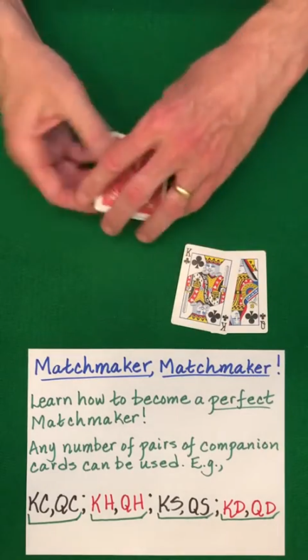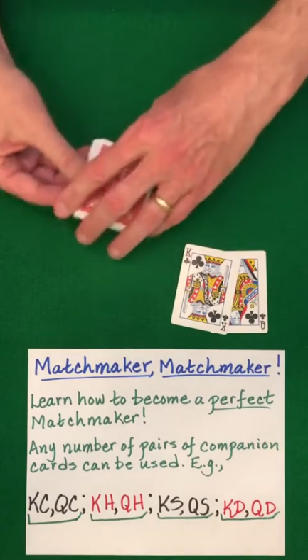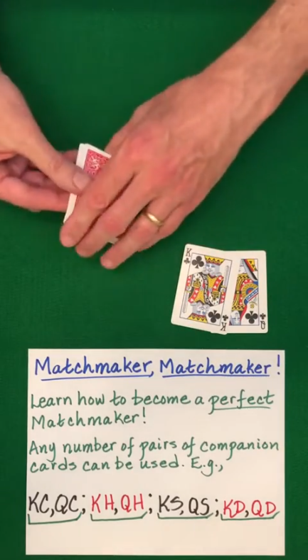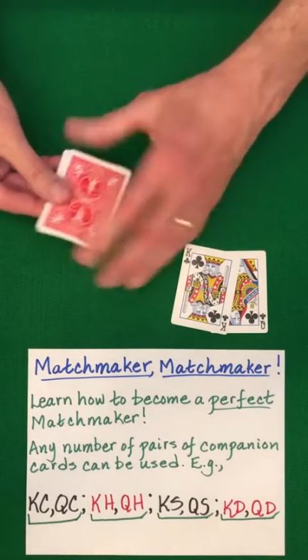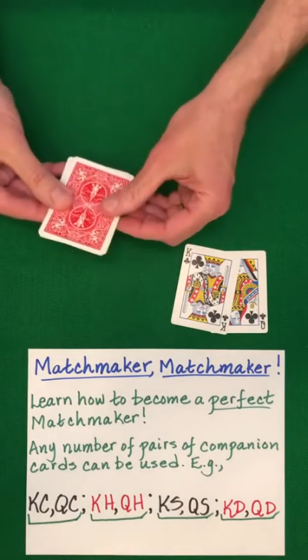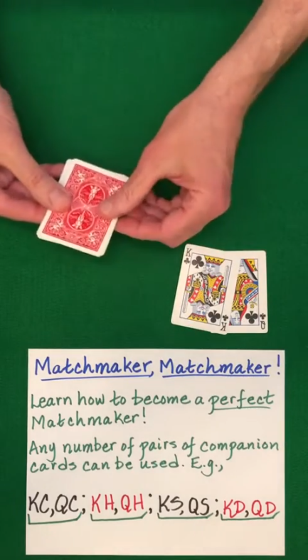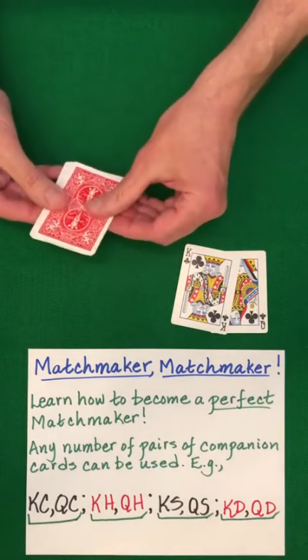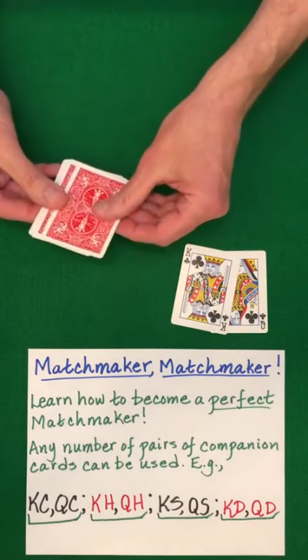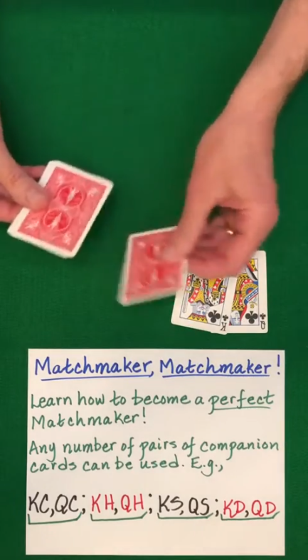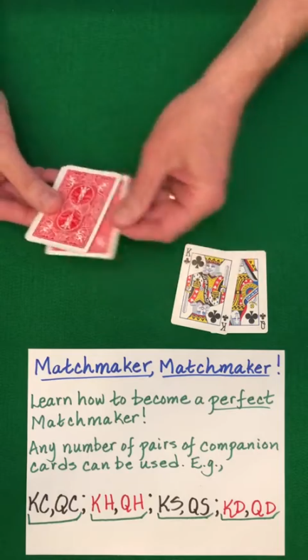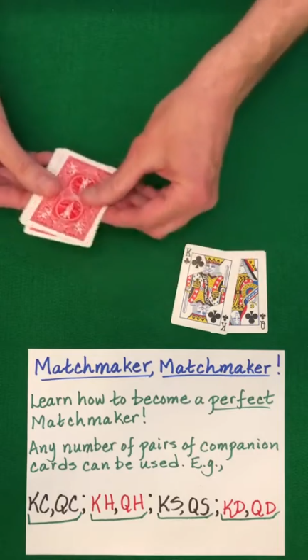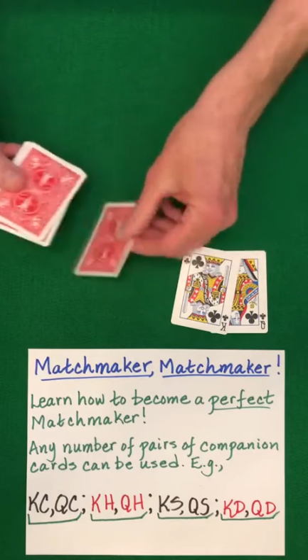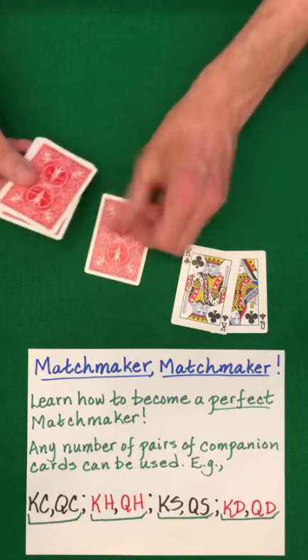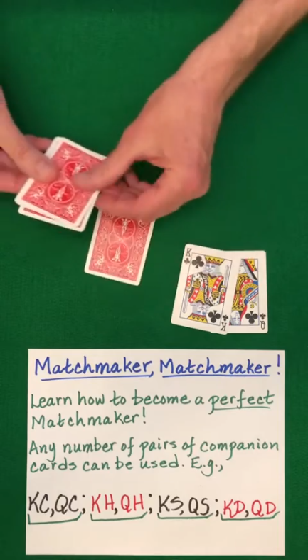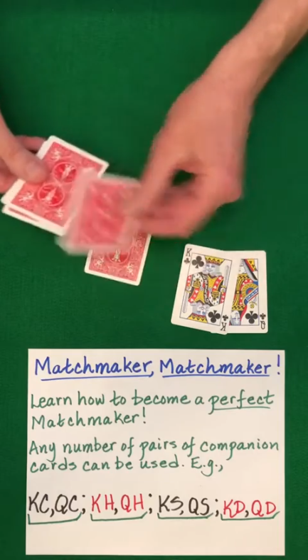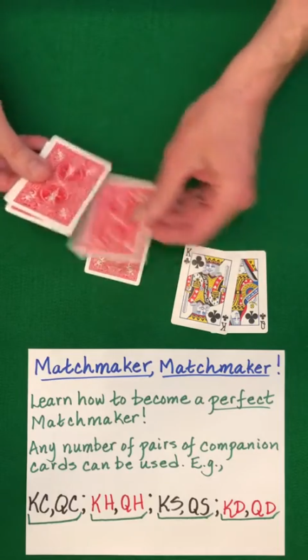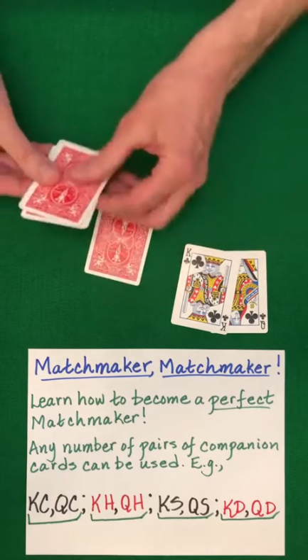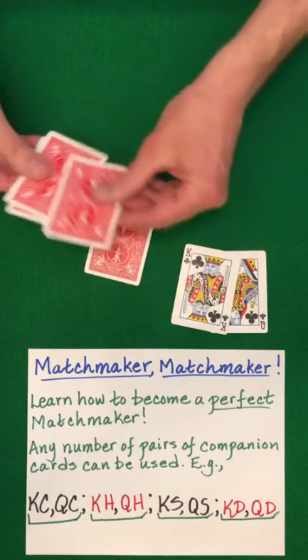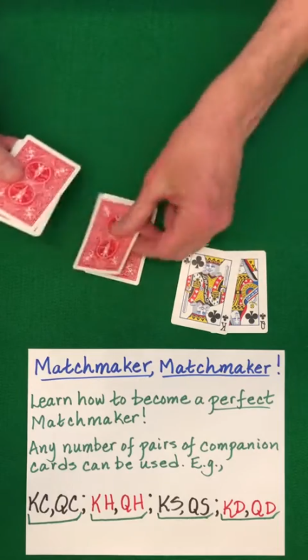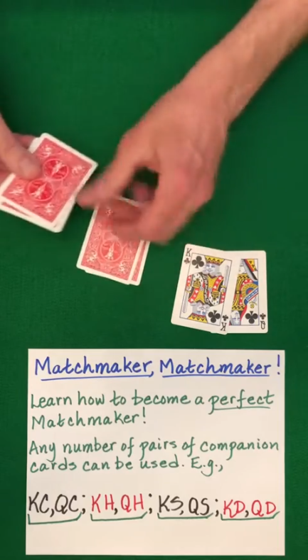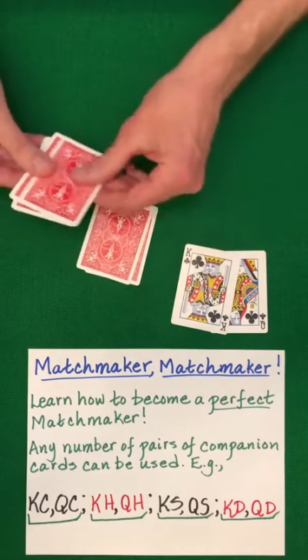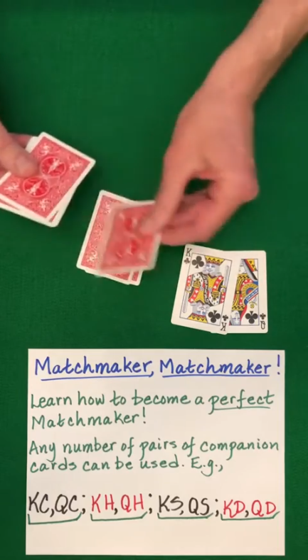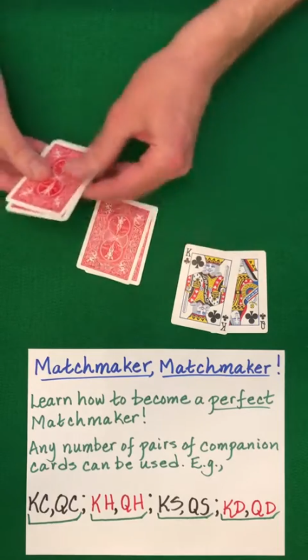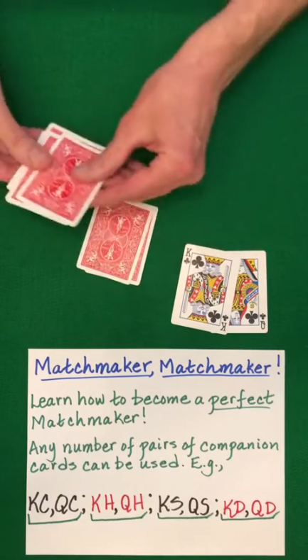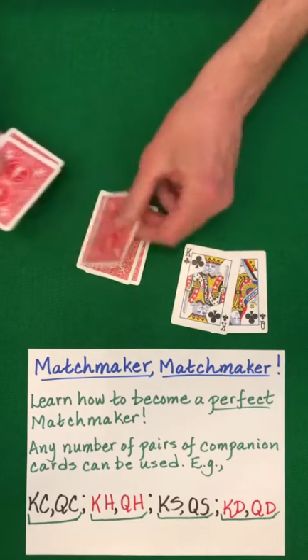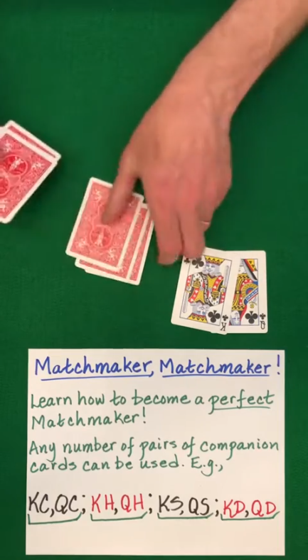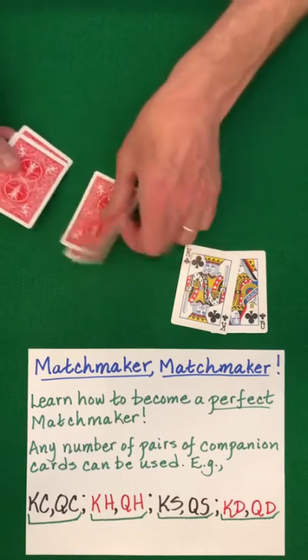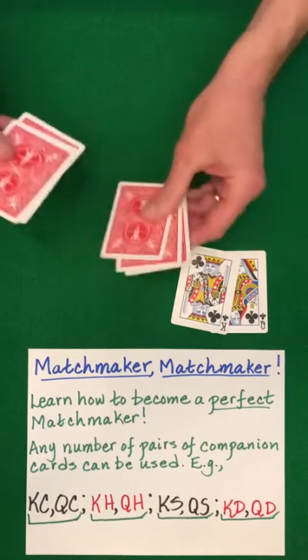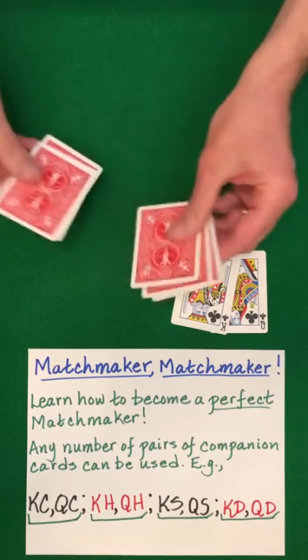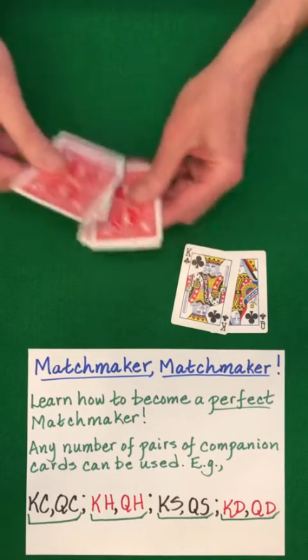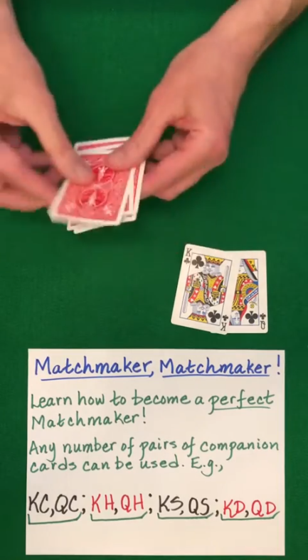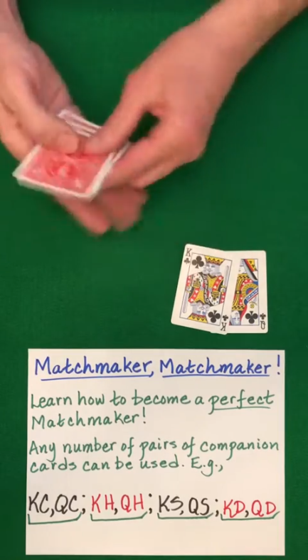Now perform another half under, down, under, down, under, down with random stacking.